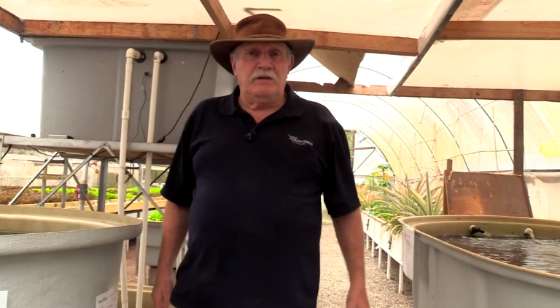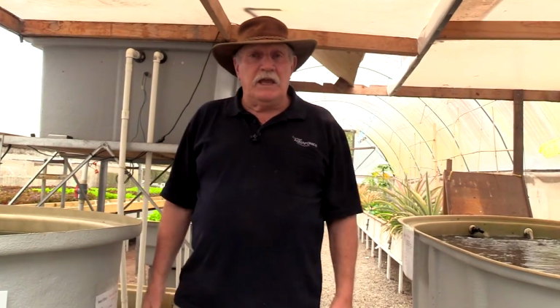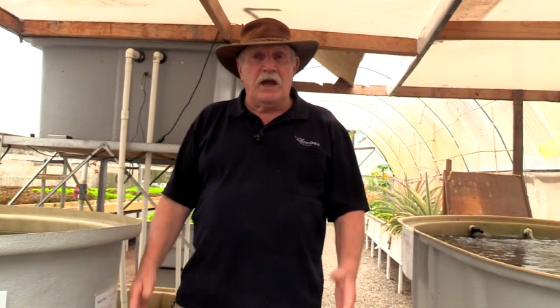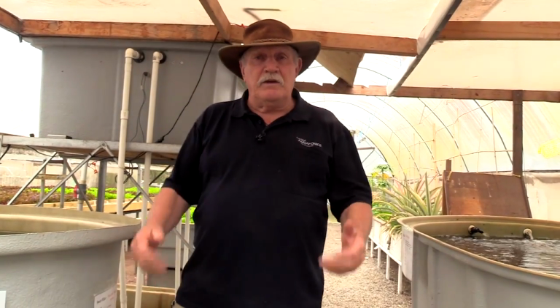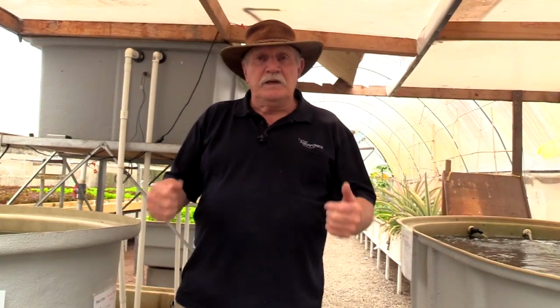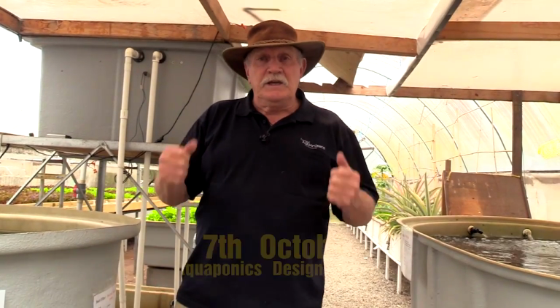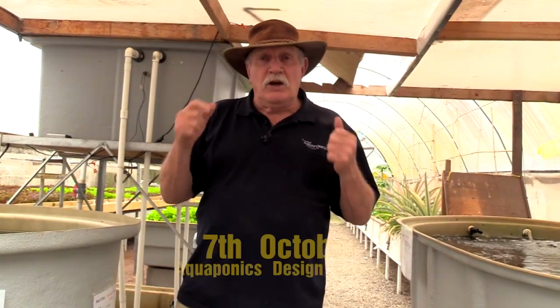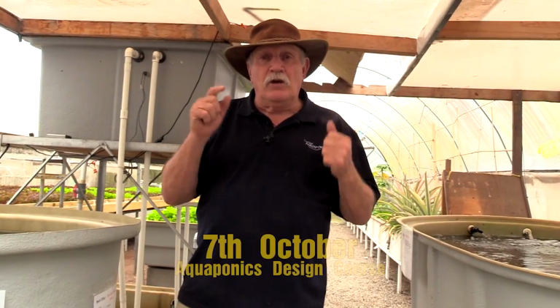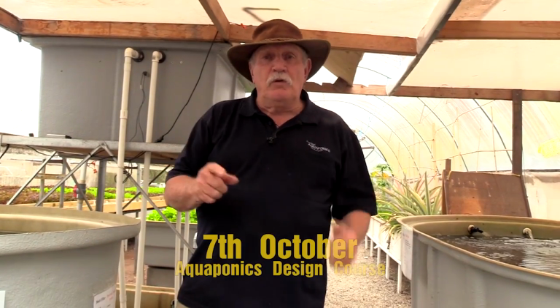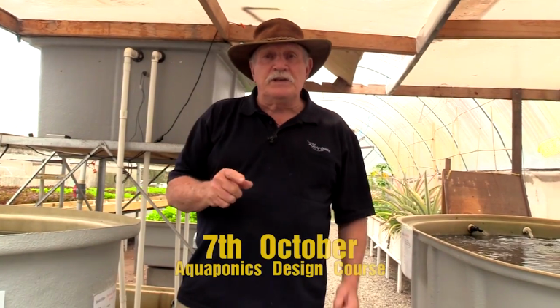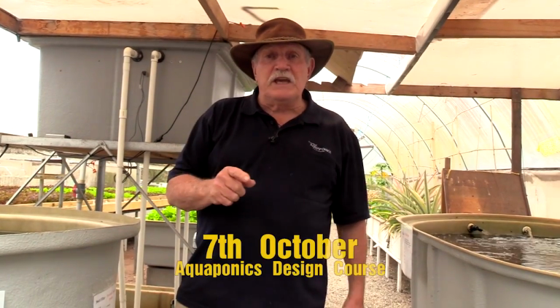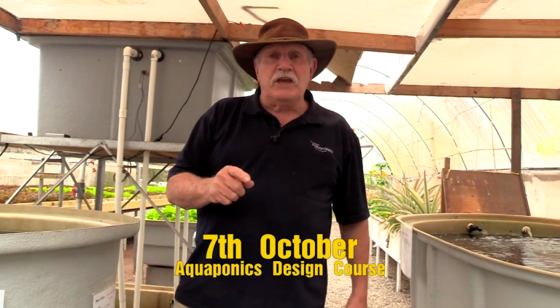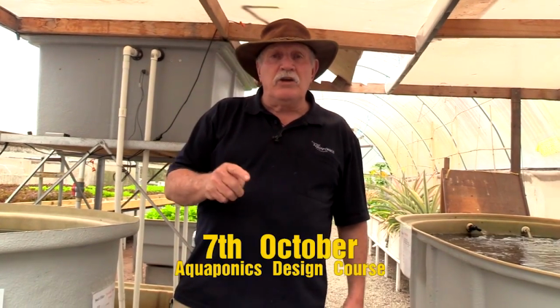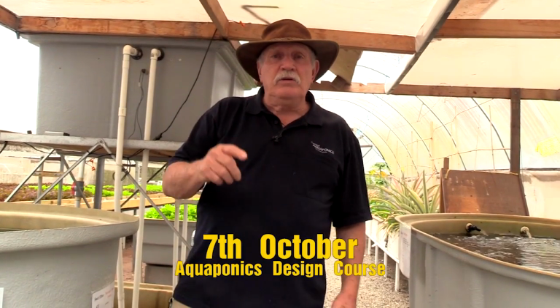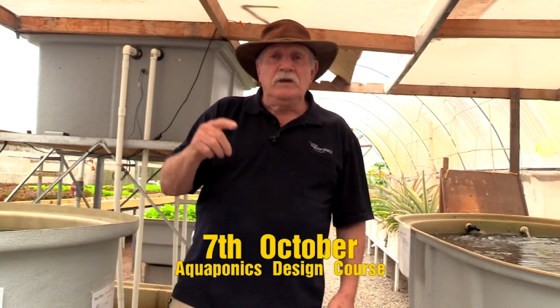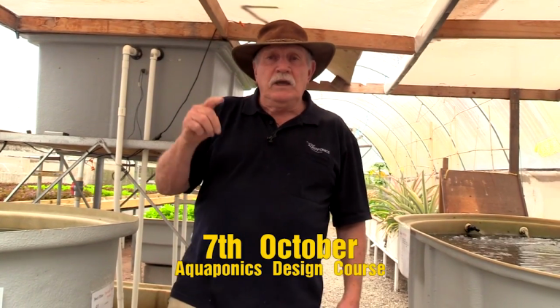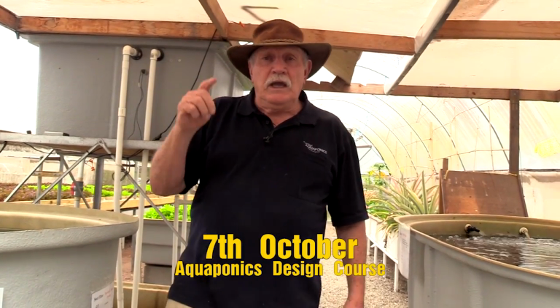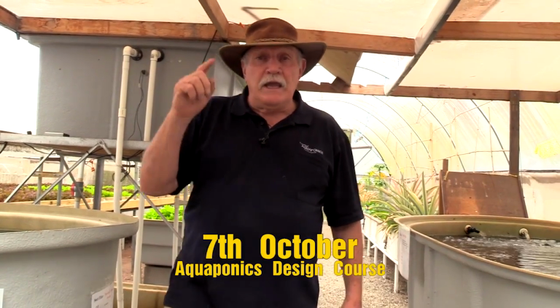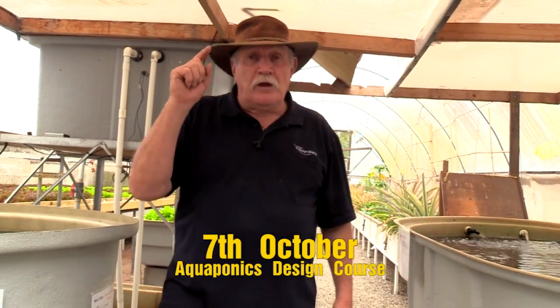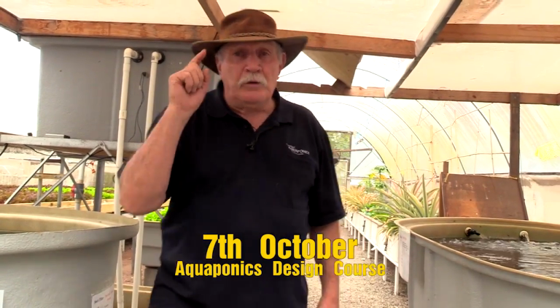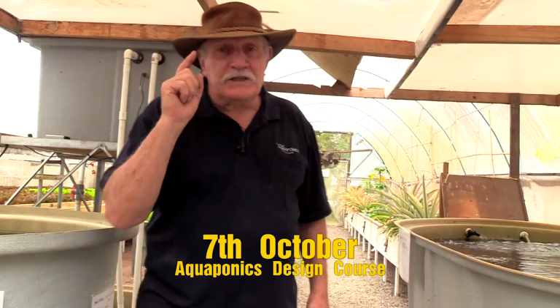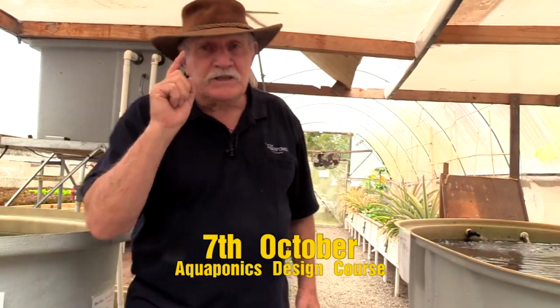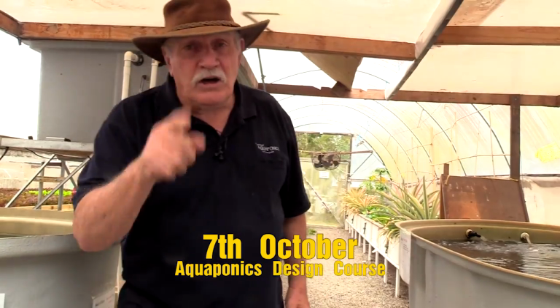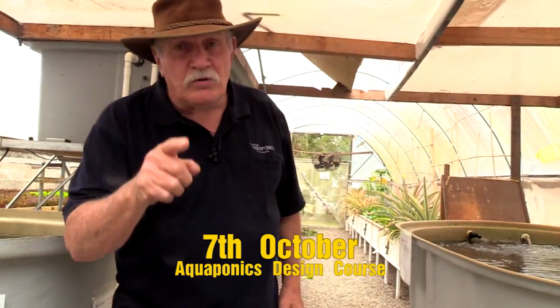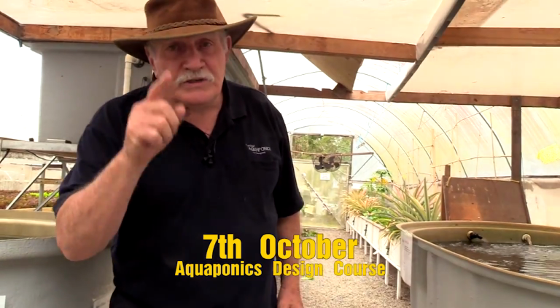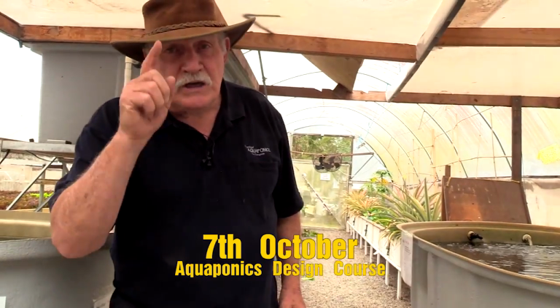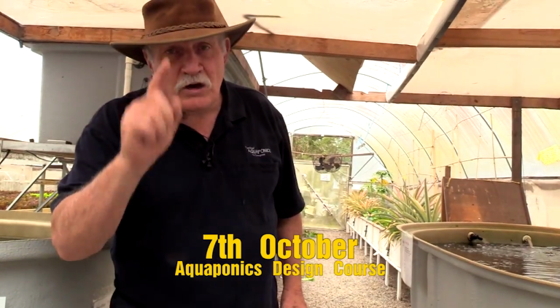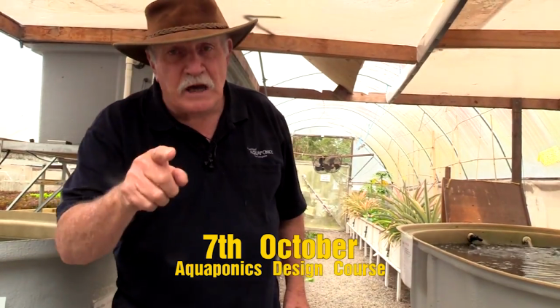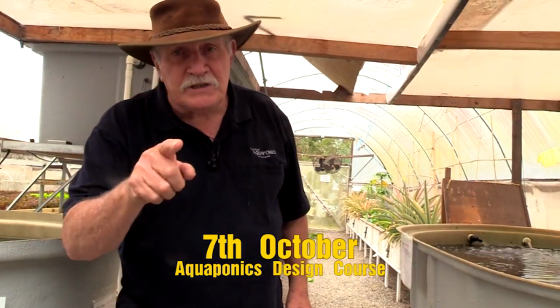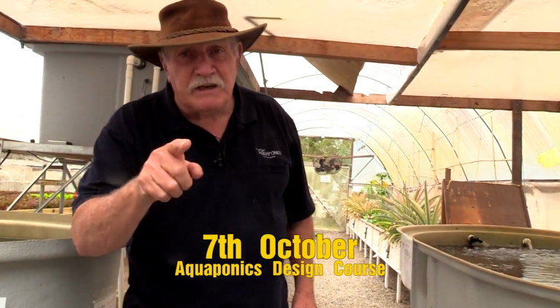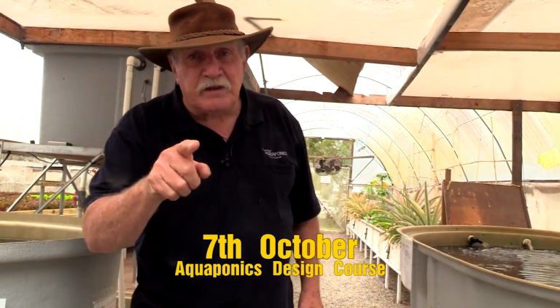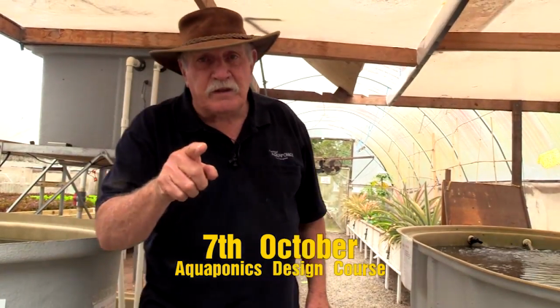I look forward to seeing you in the aquaponics design course, October the 7th.